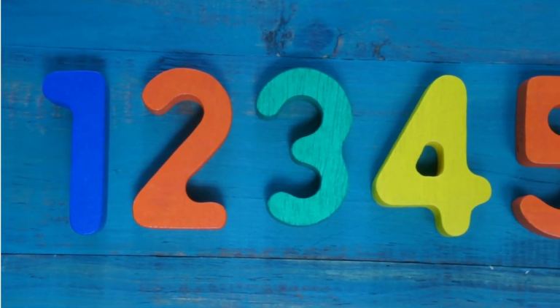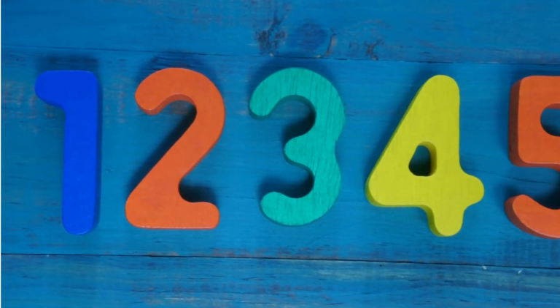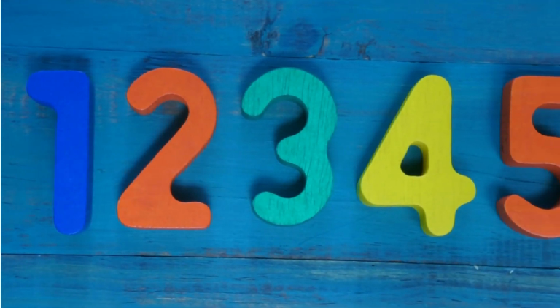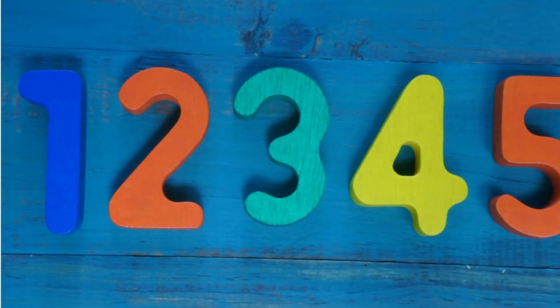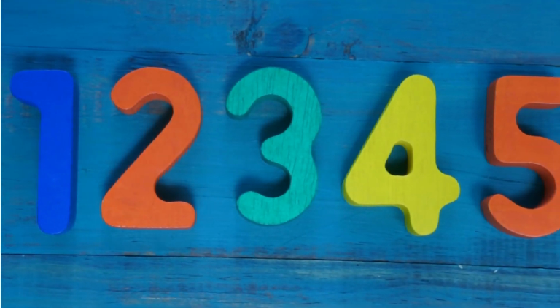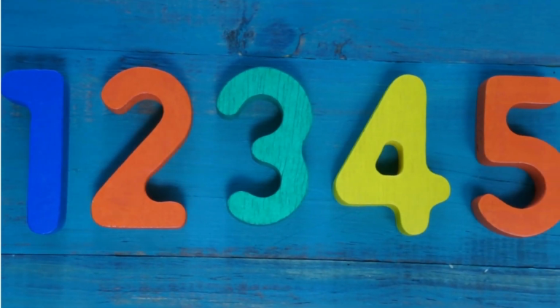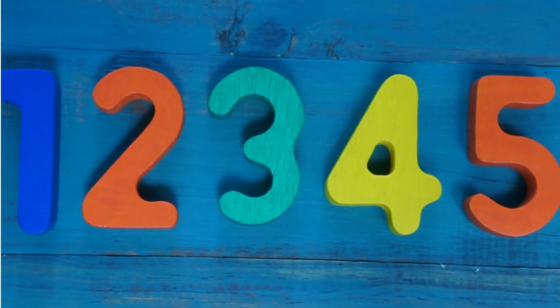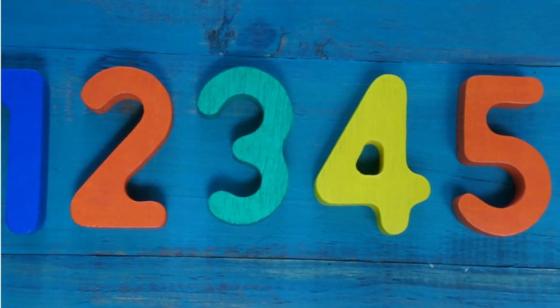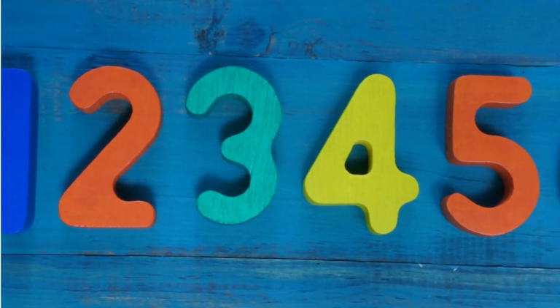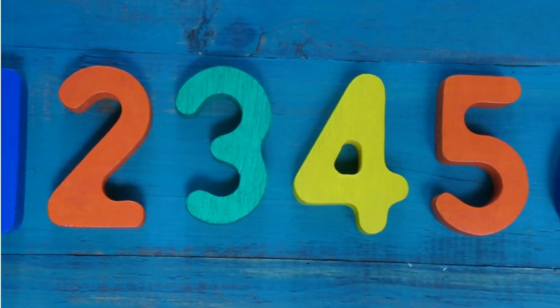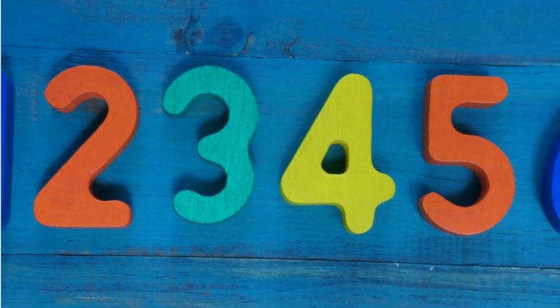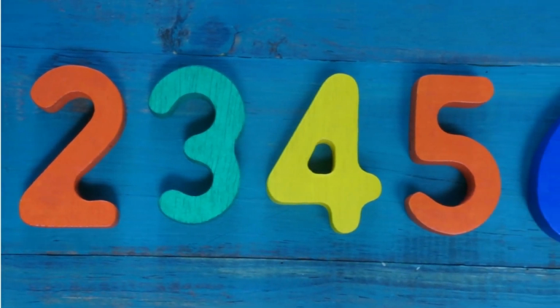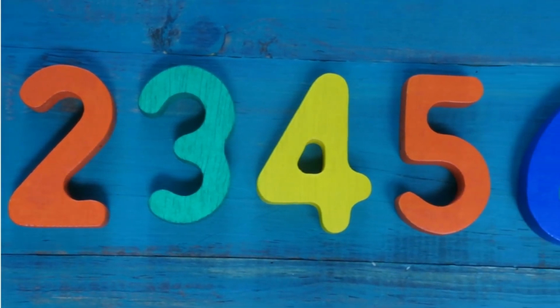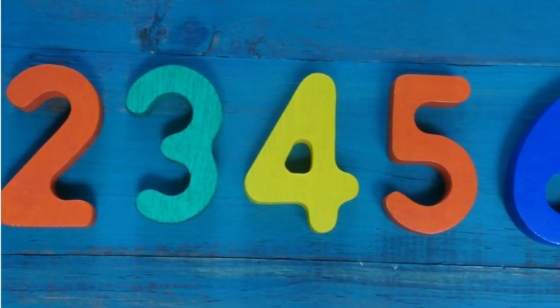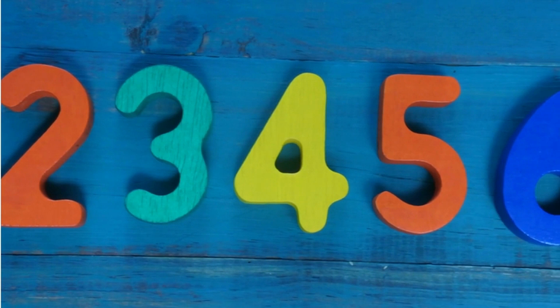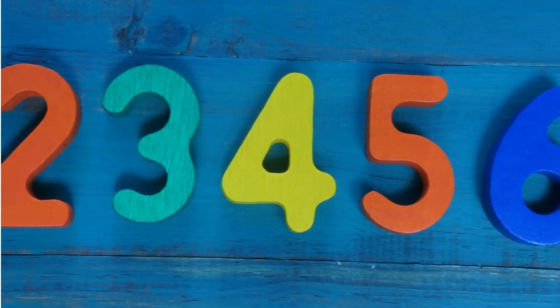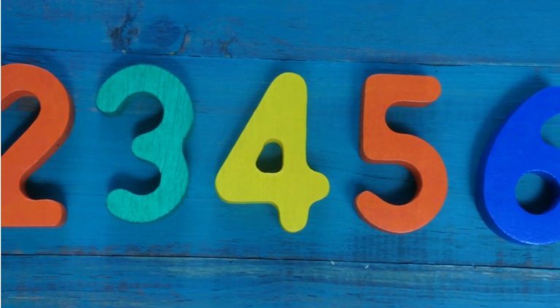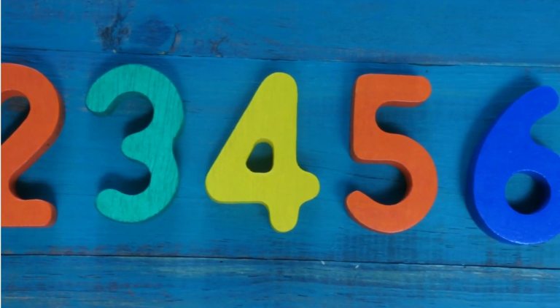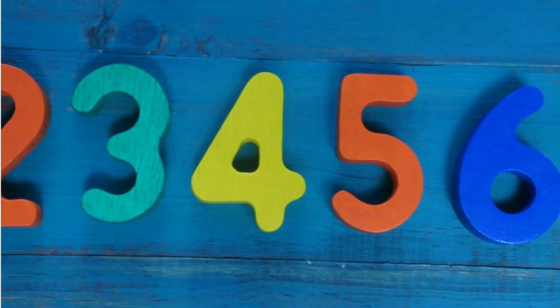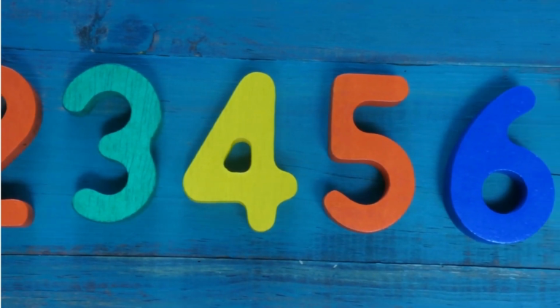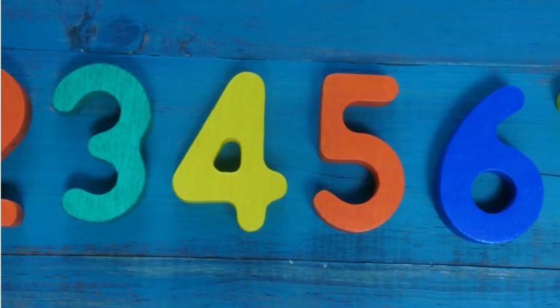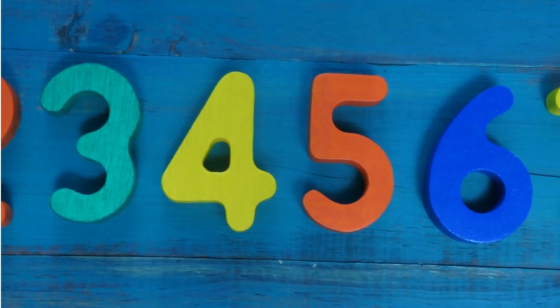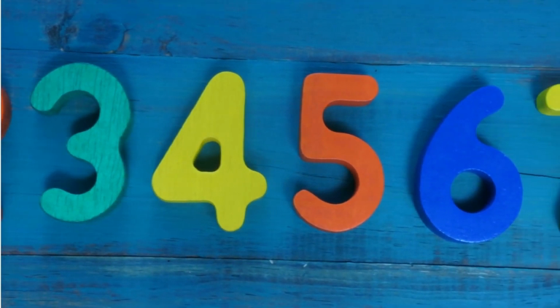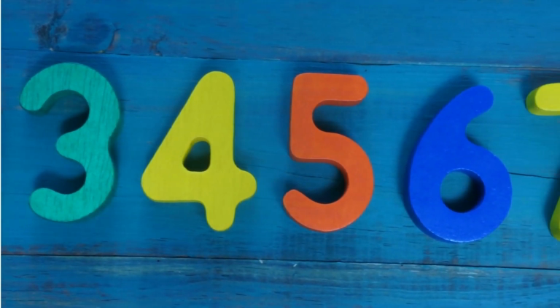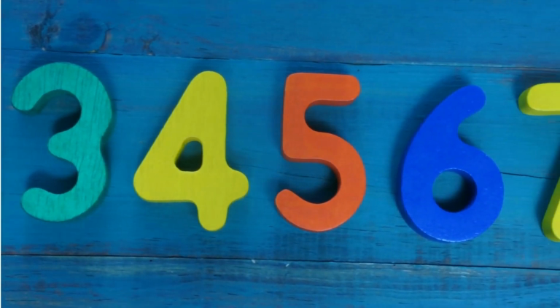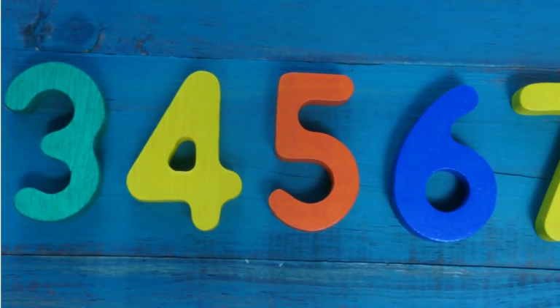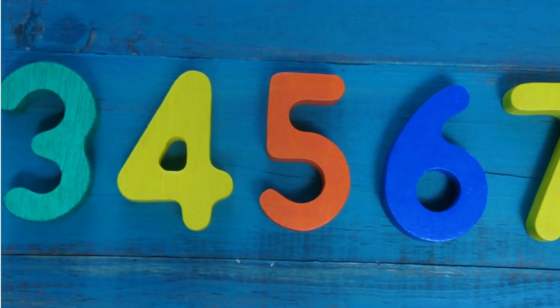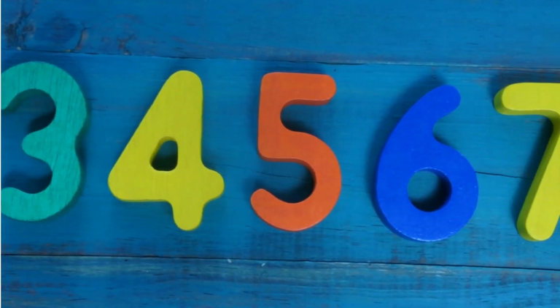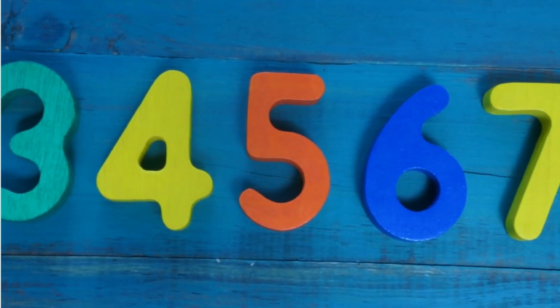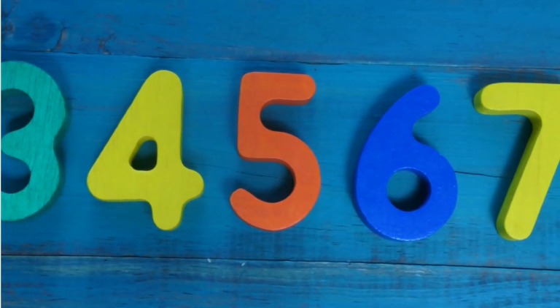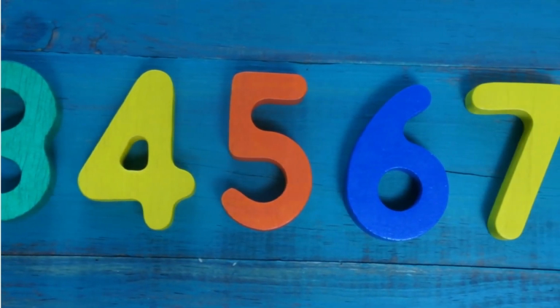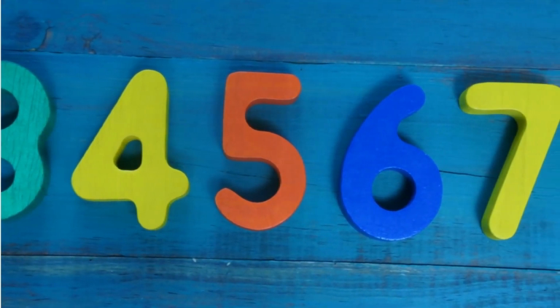Hello kids, let's learn numbers from 1 to 10.